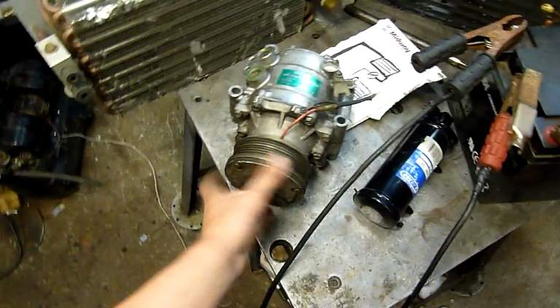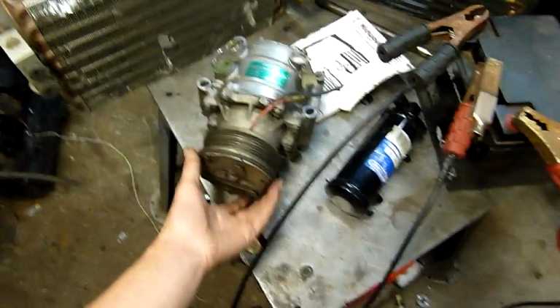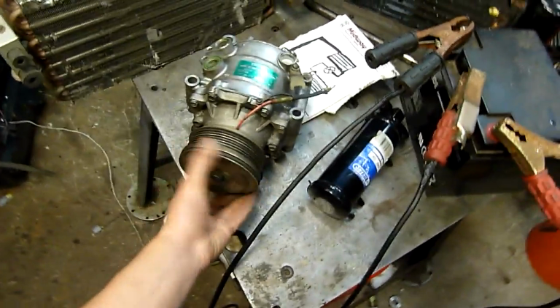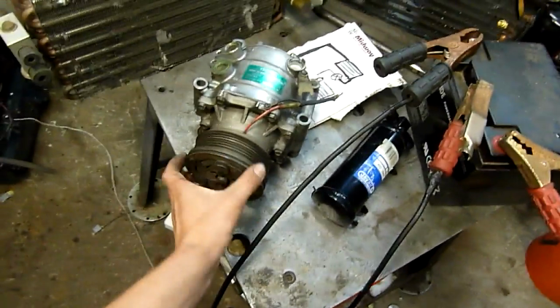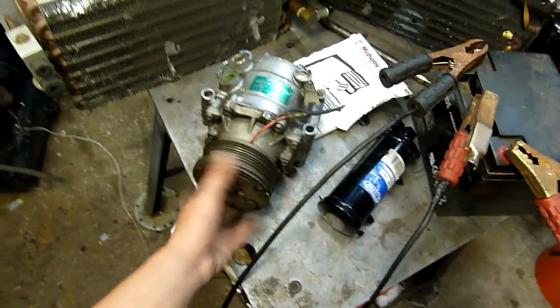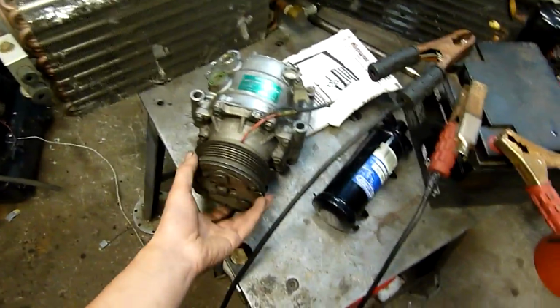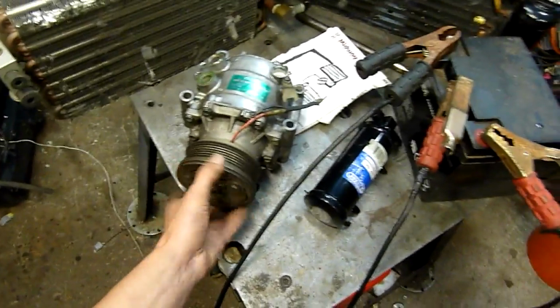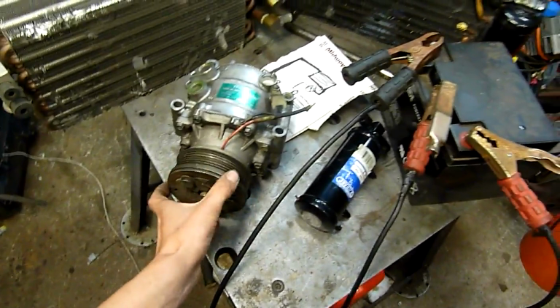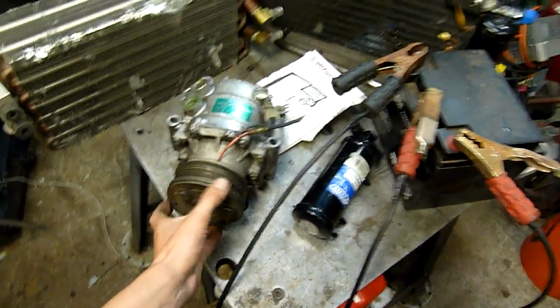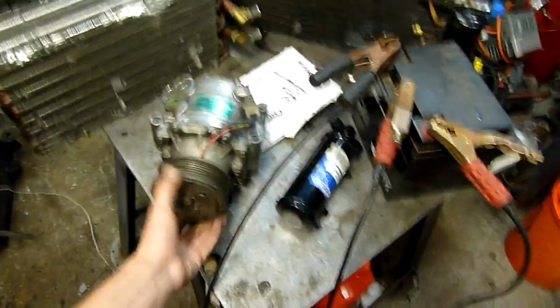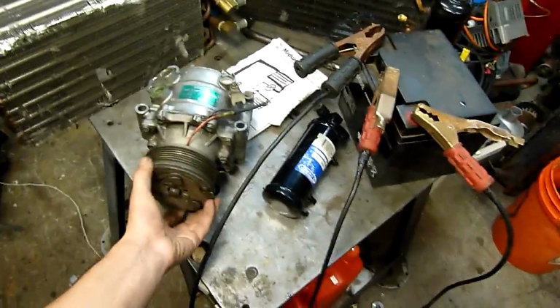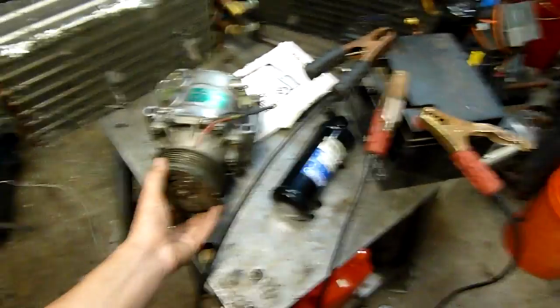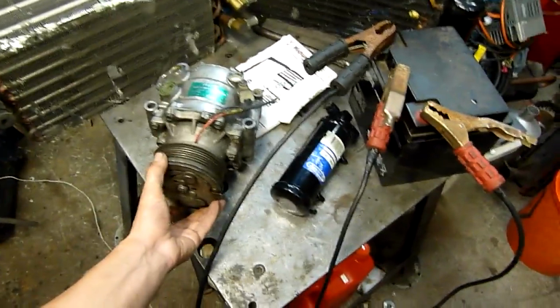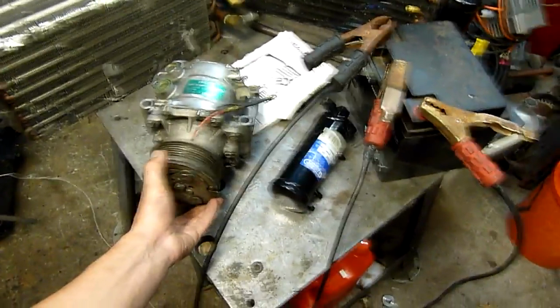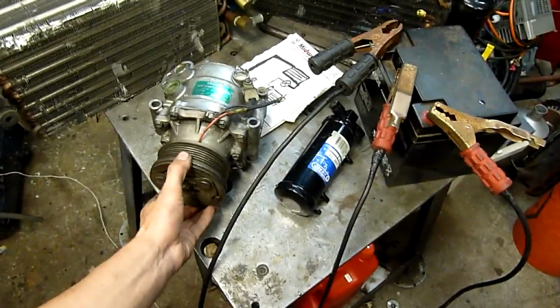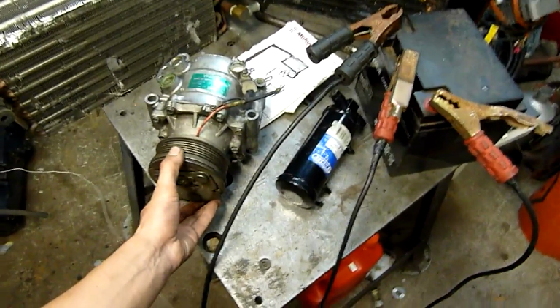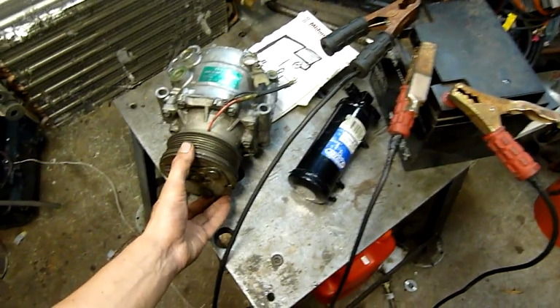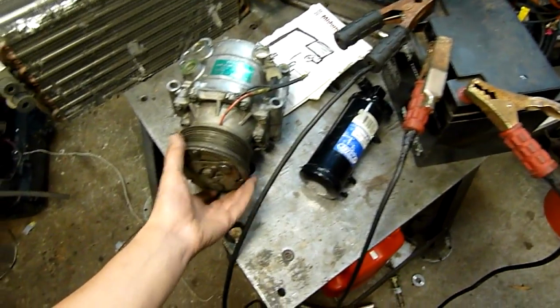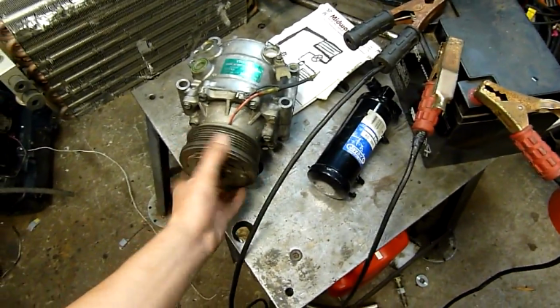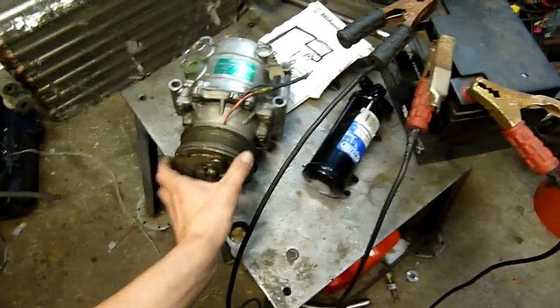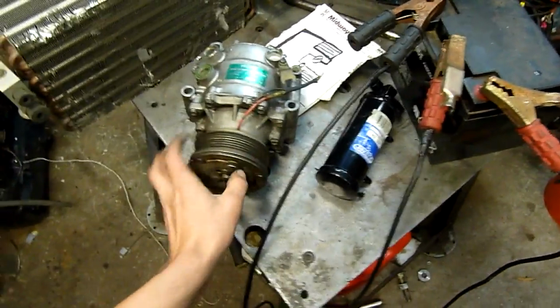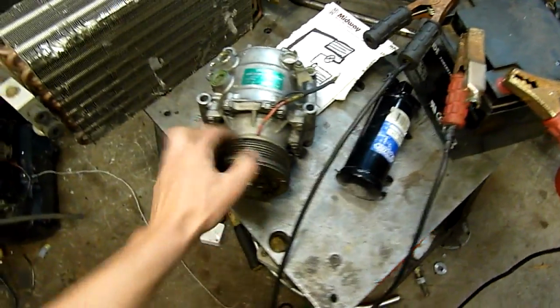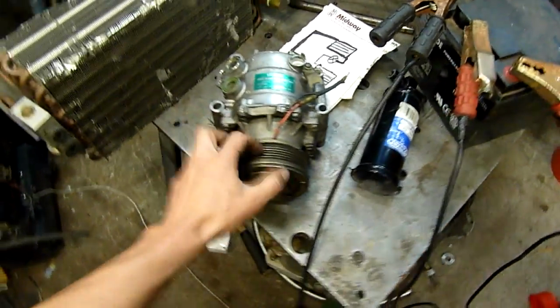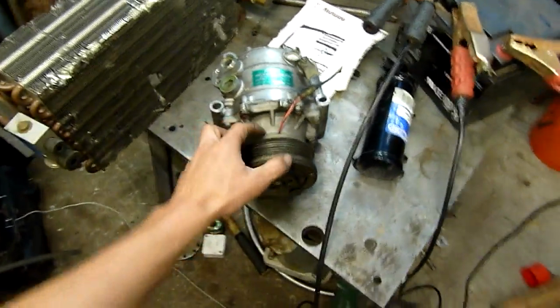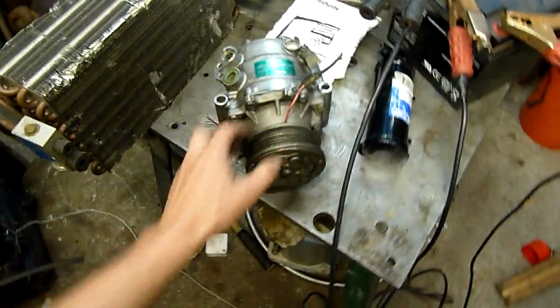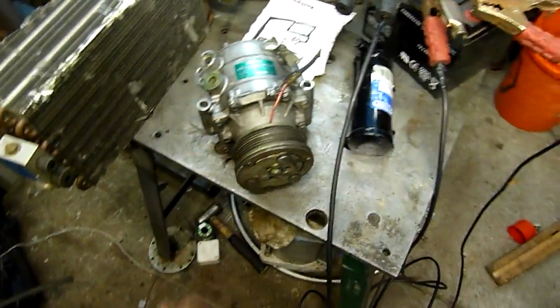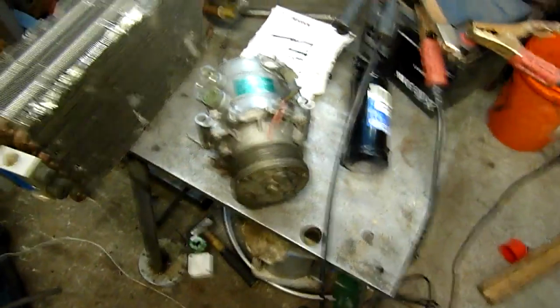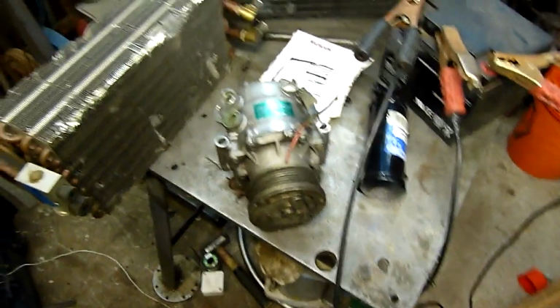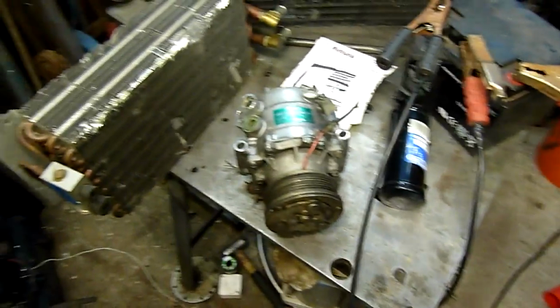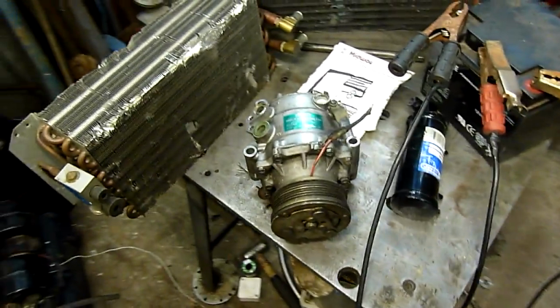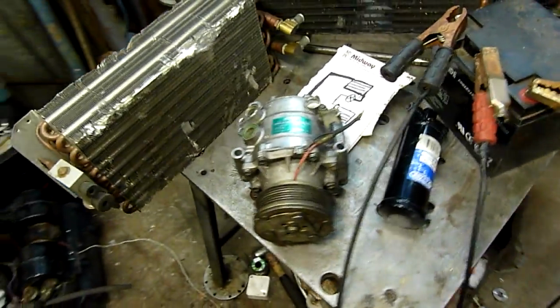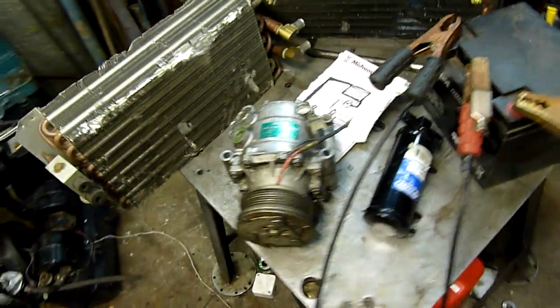It seems to work alright, it's just the bearings feel rough as guts, so I'm guessing the main bearings and seals have gone in it.